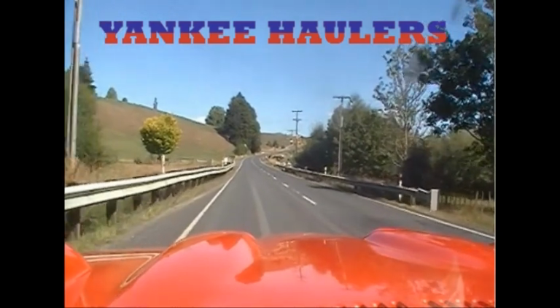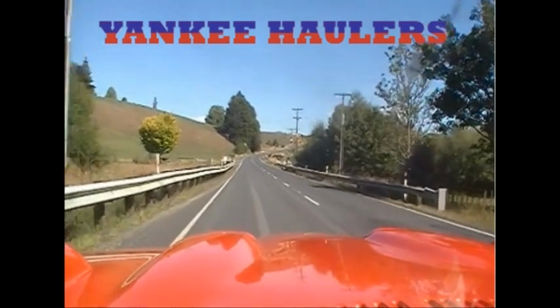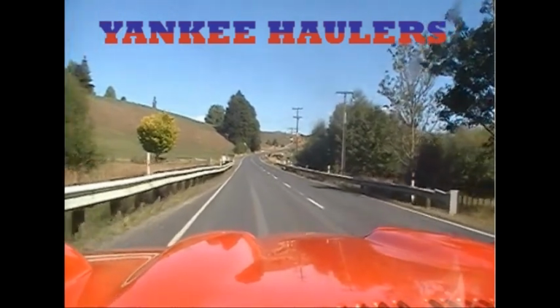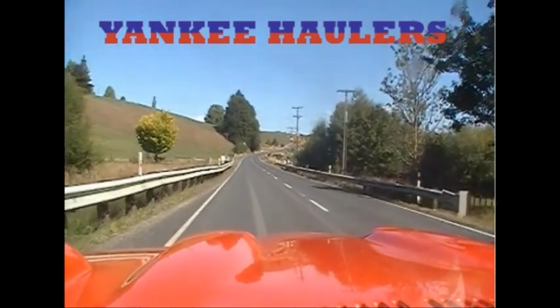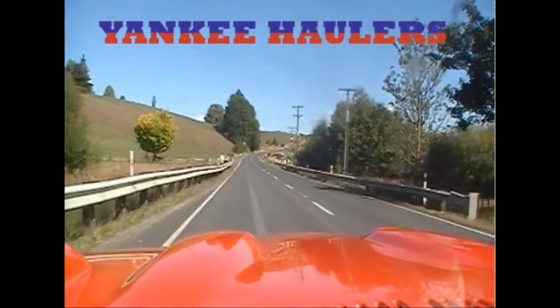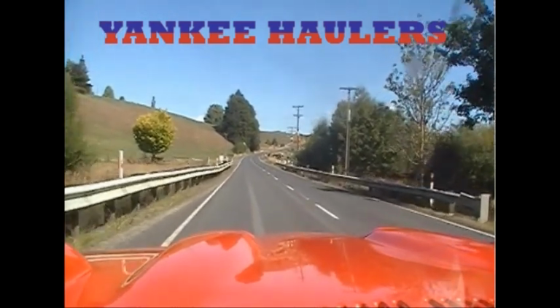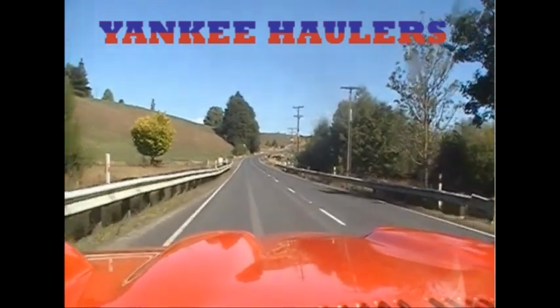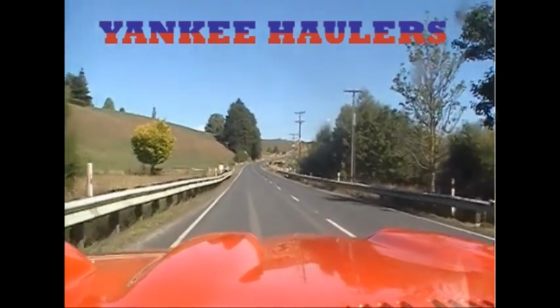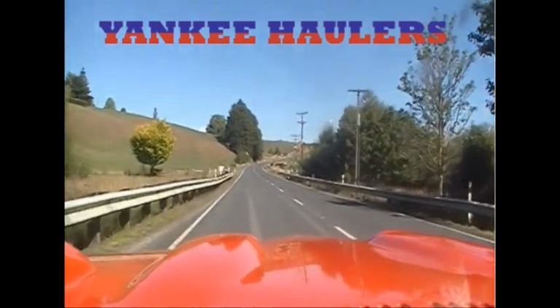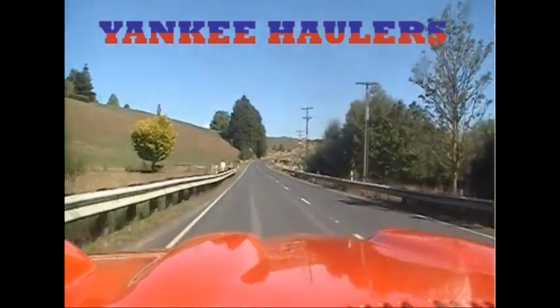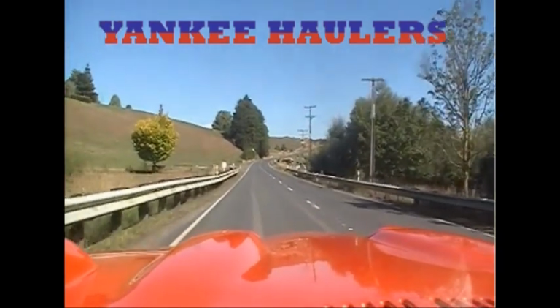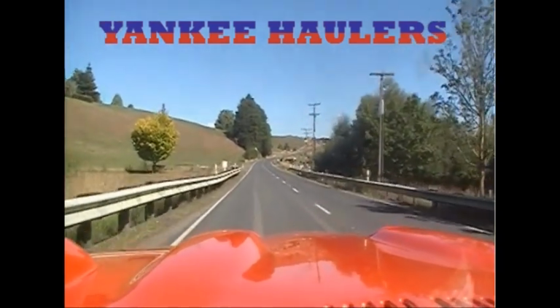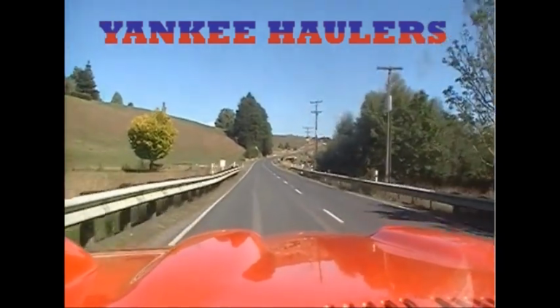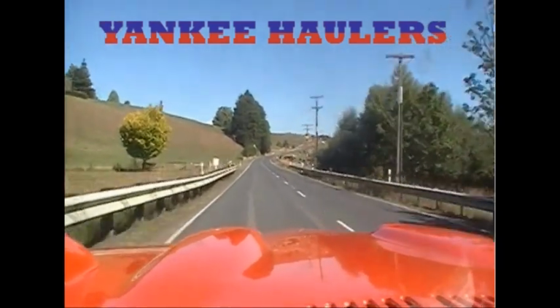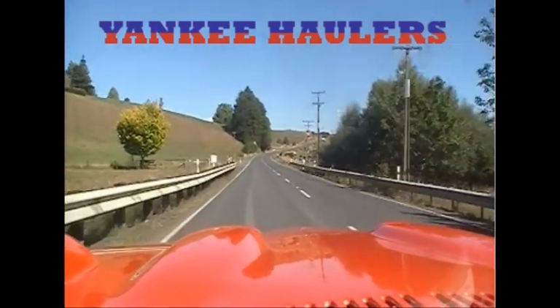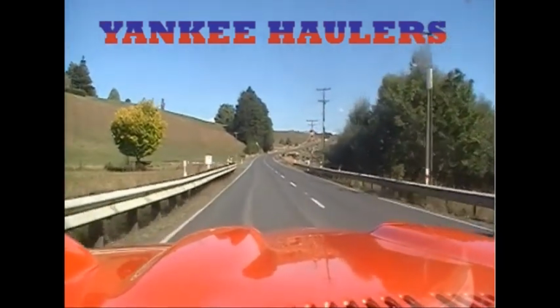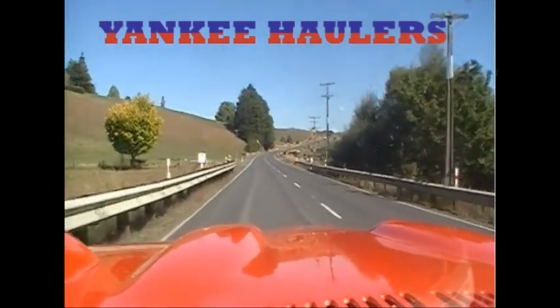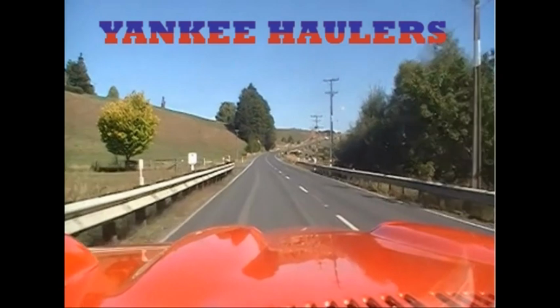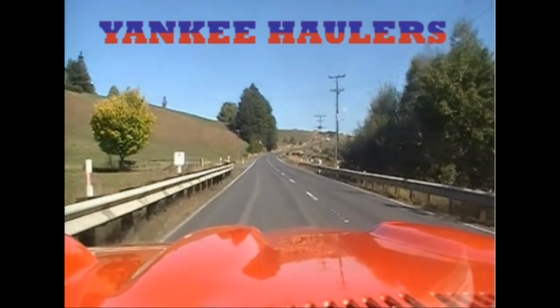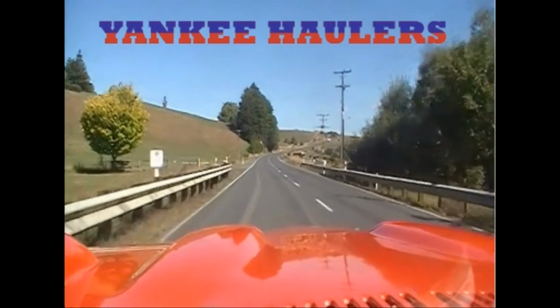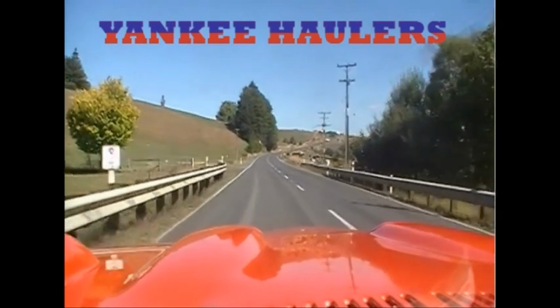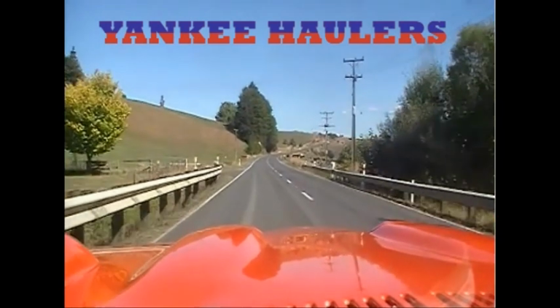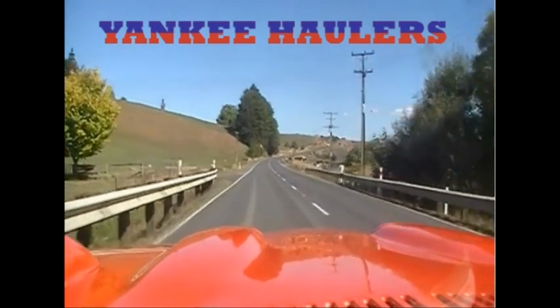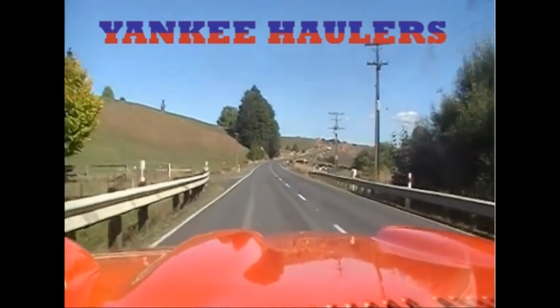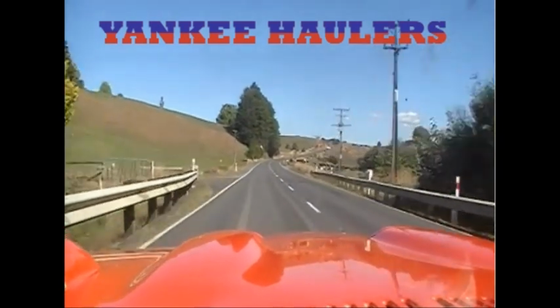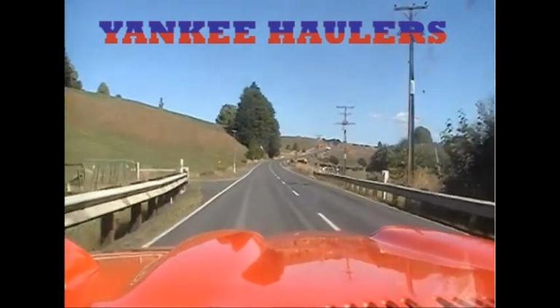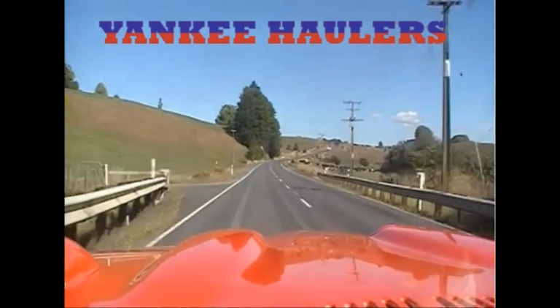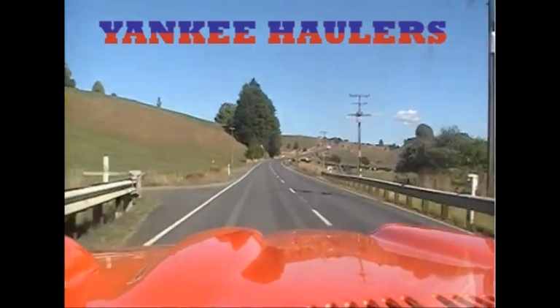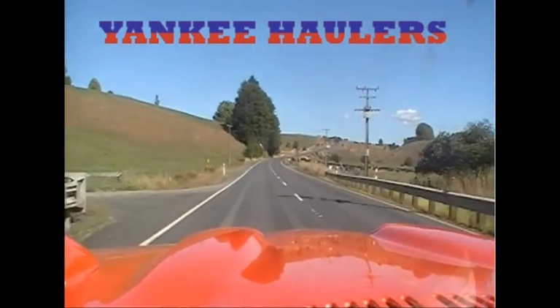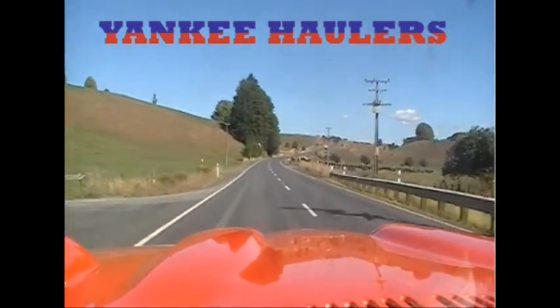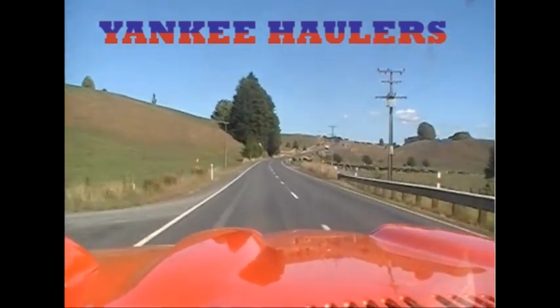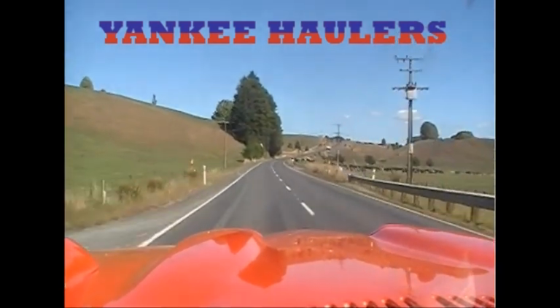Catch you there. Ok, we're on our way guys.